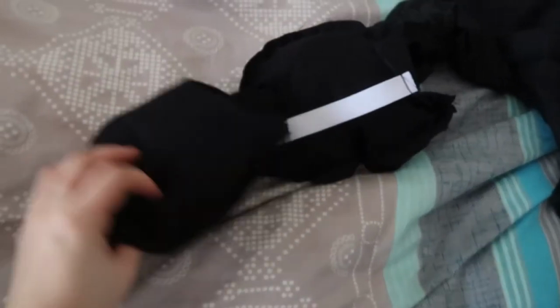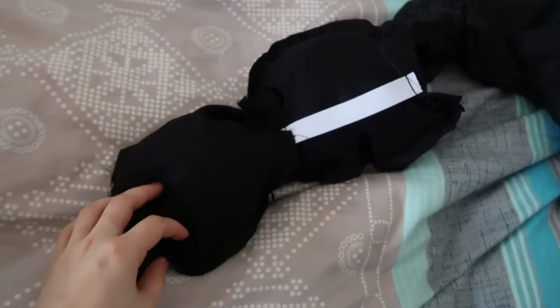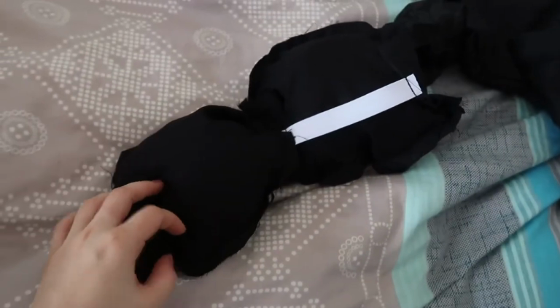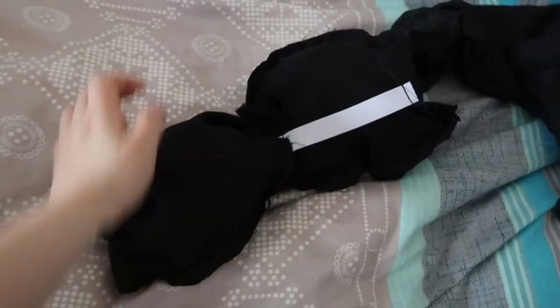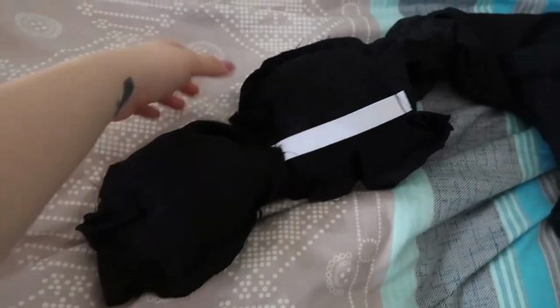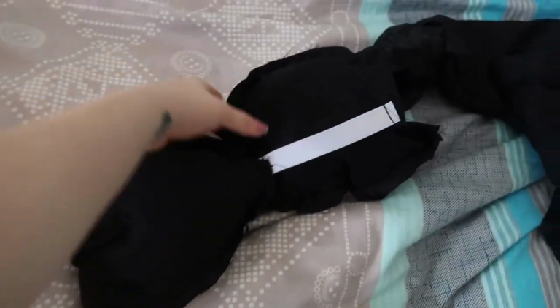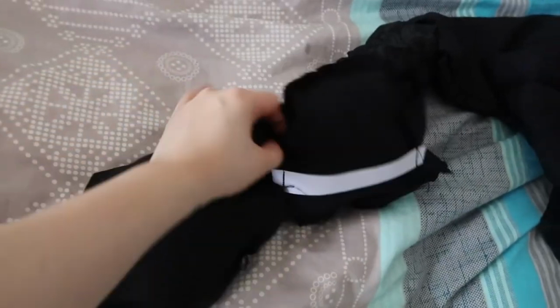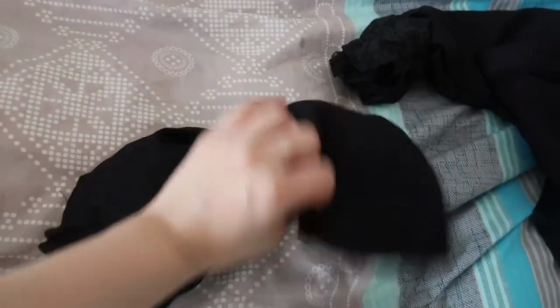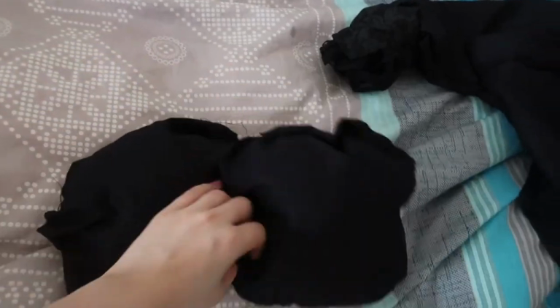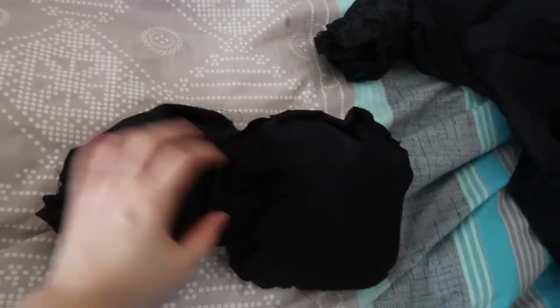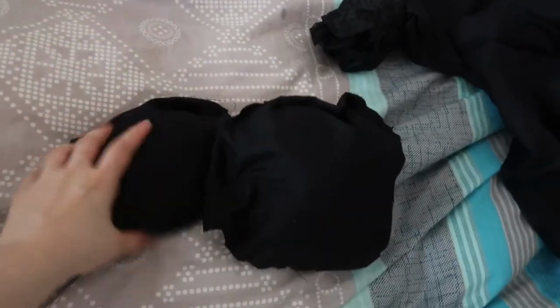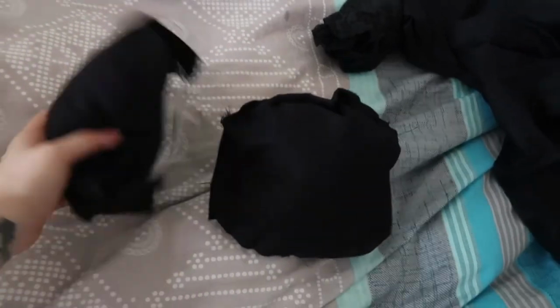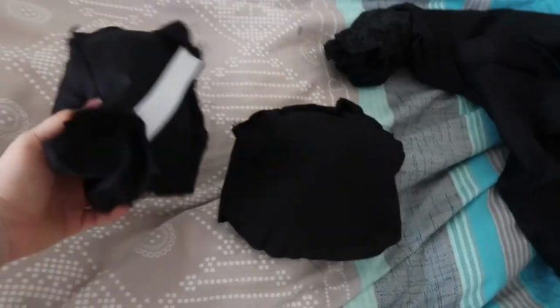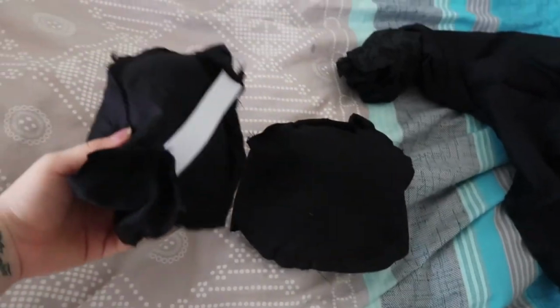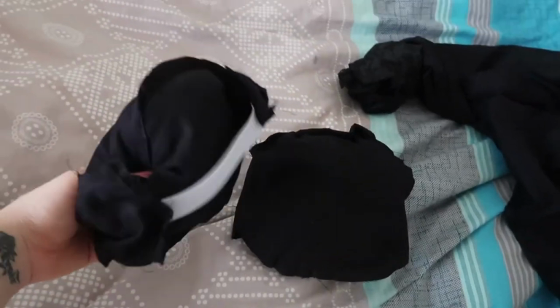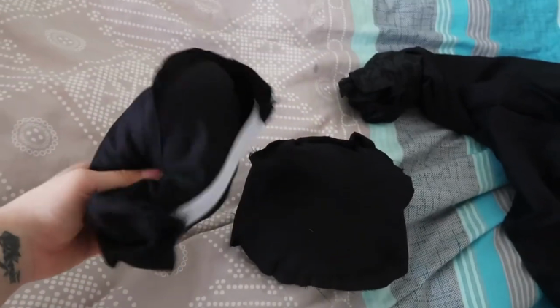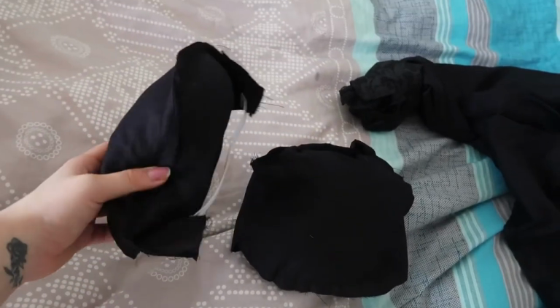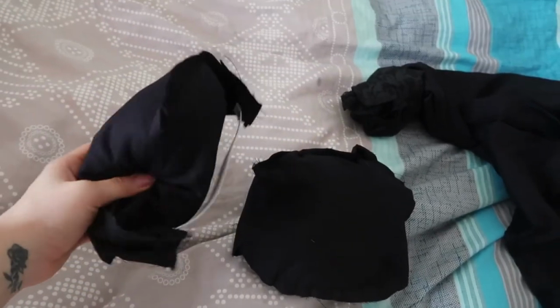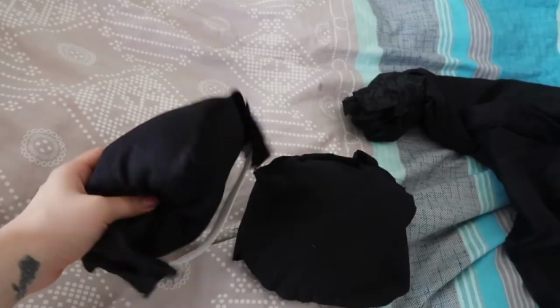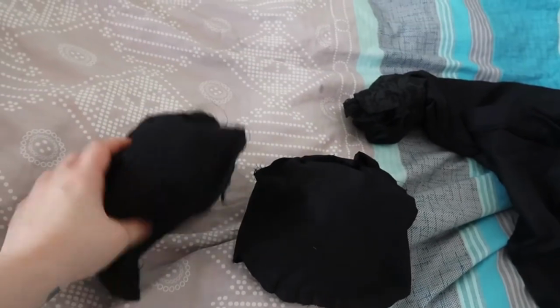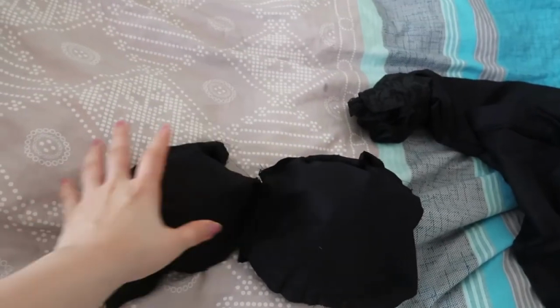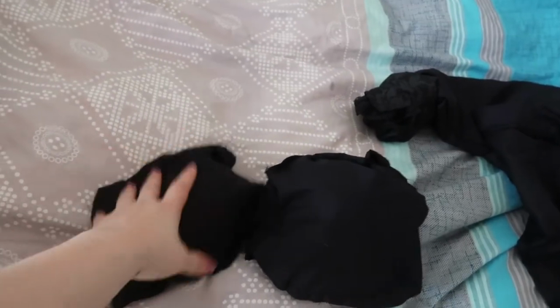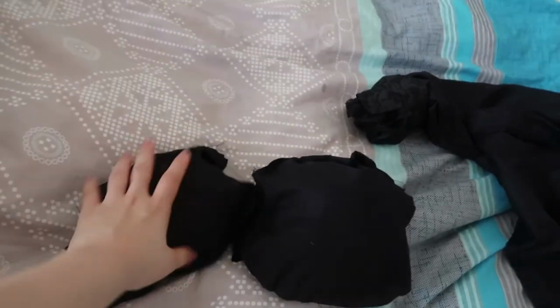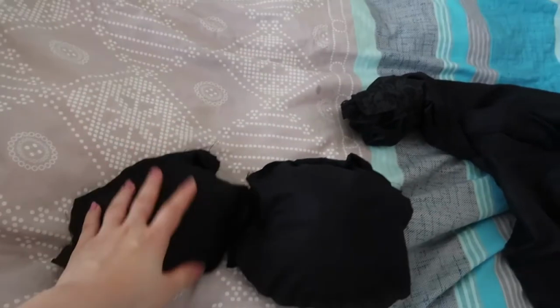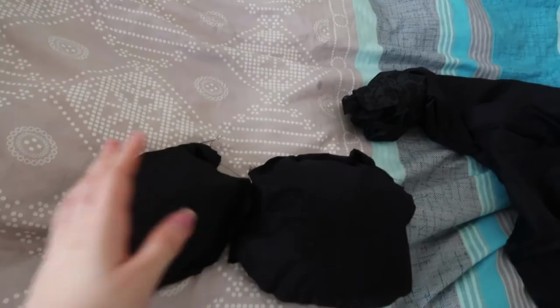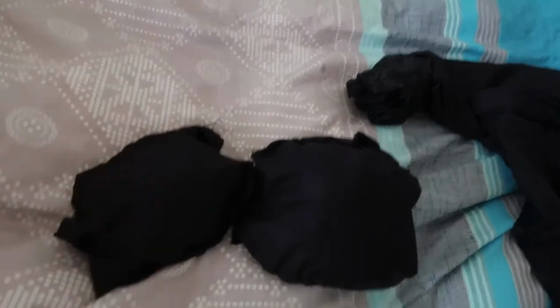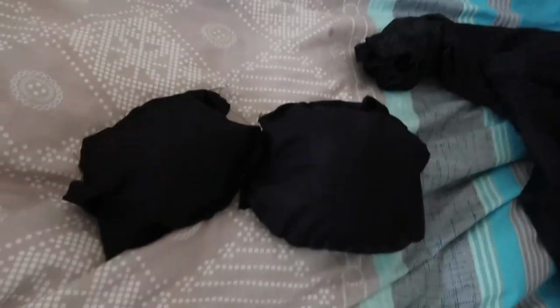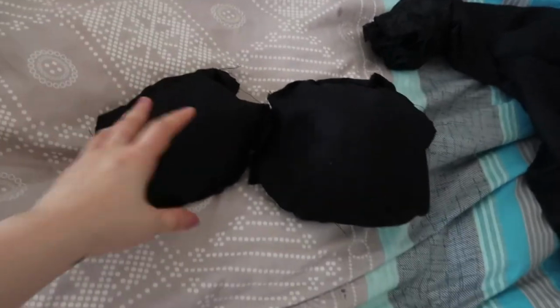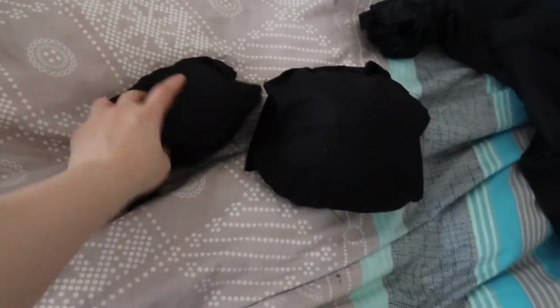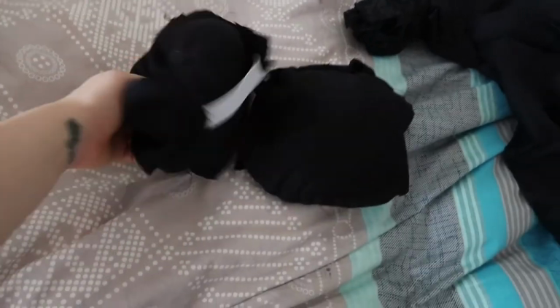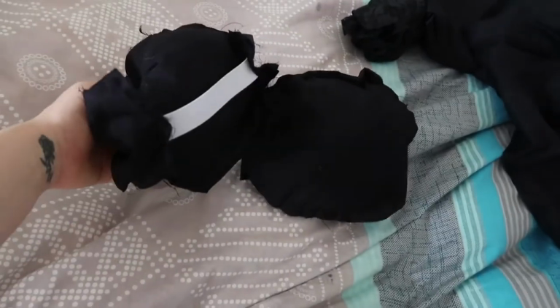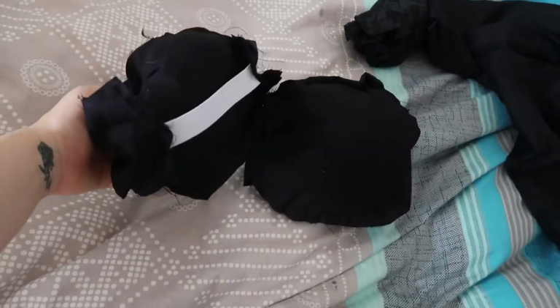And the finished sleeve plumpers — they look like pillows!